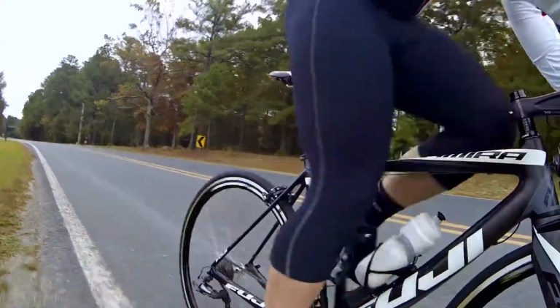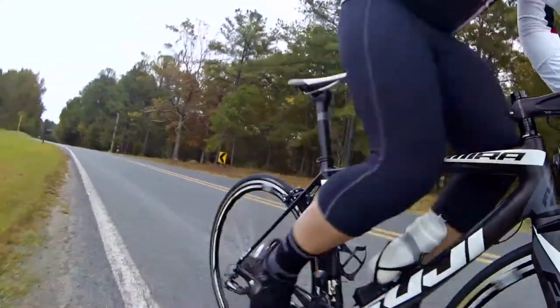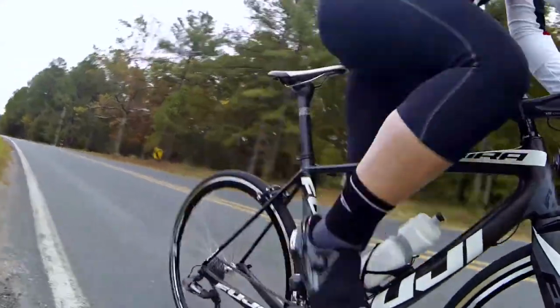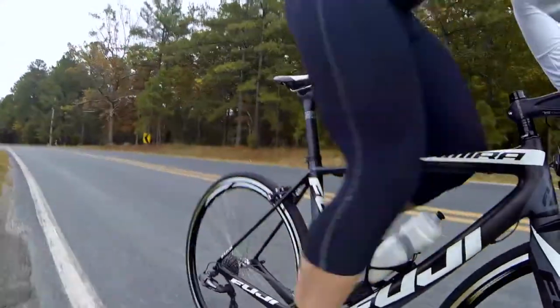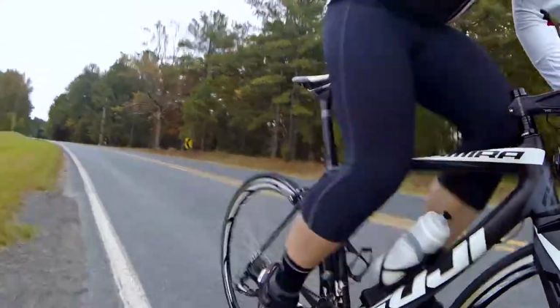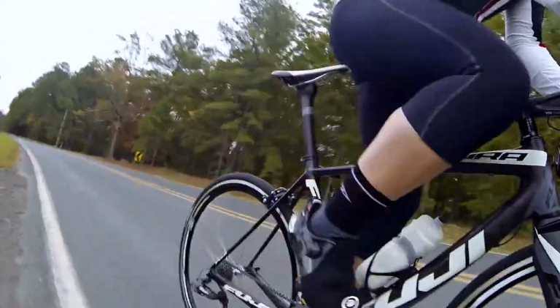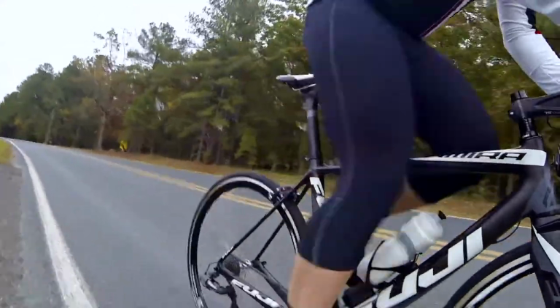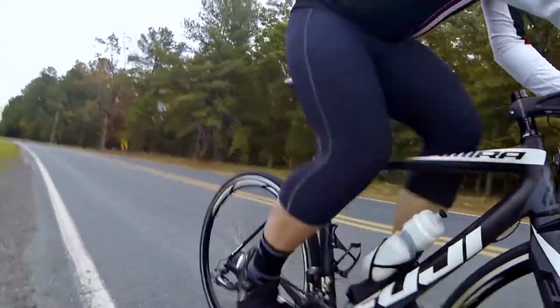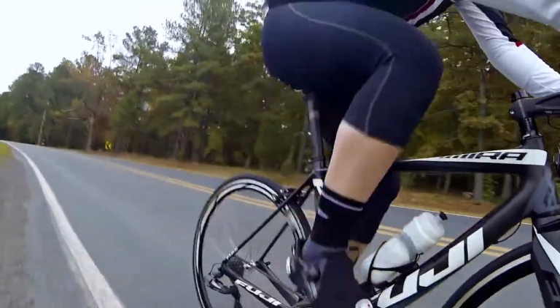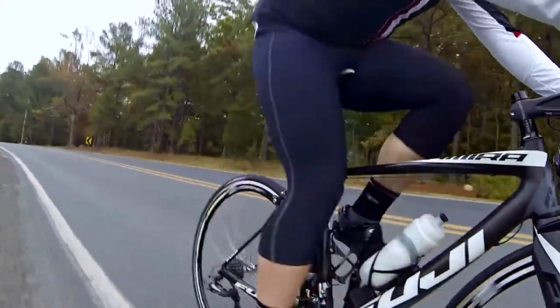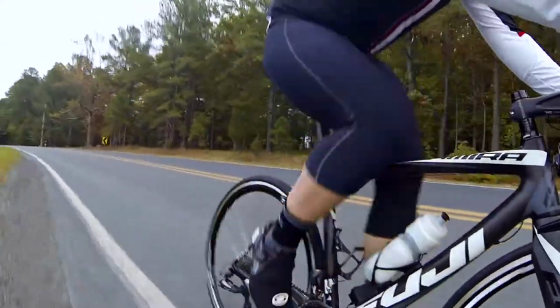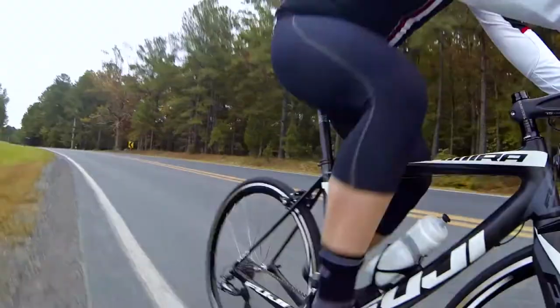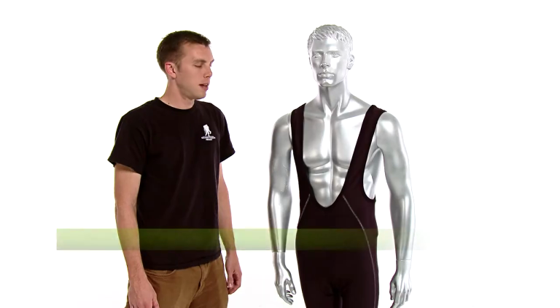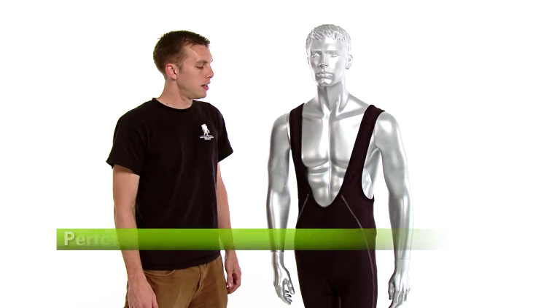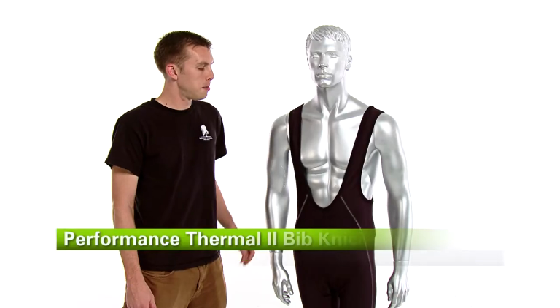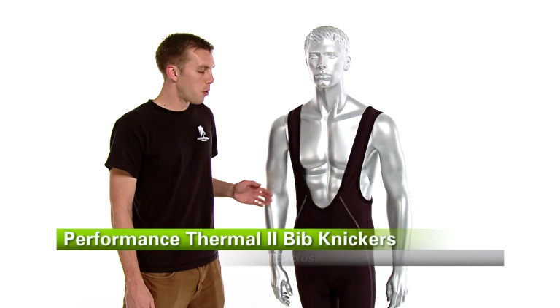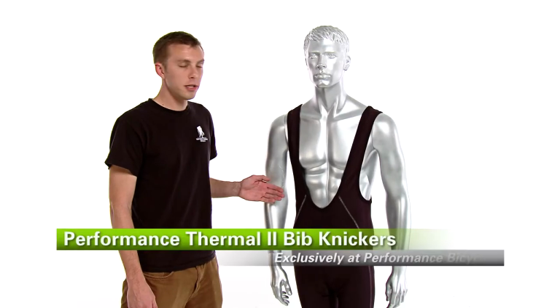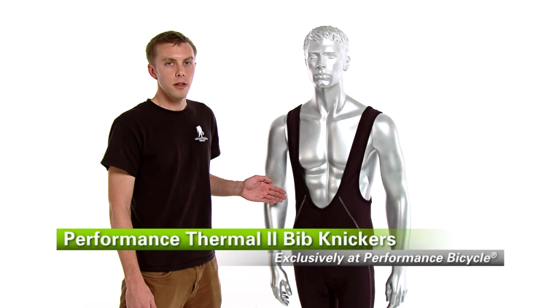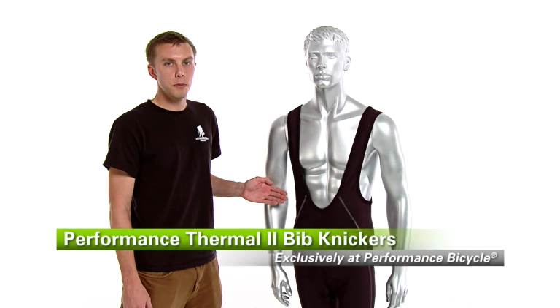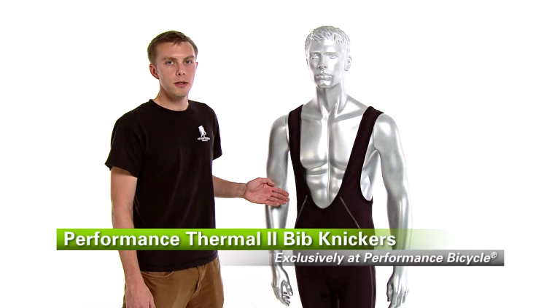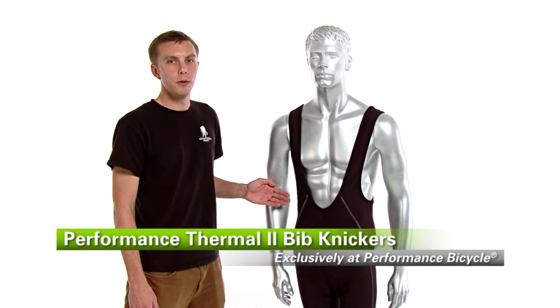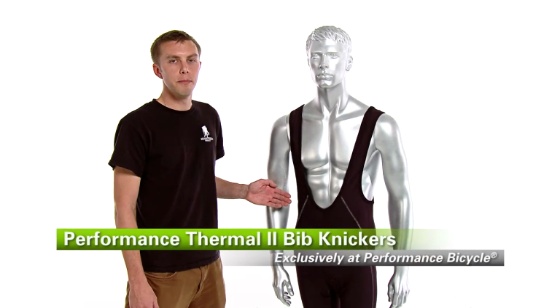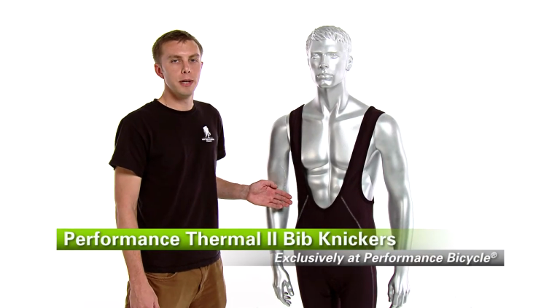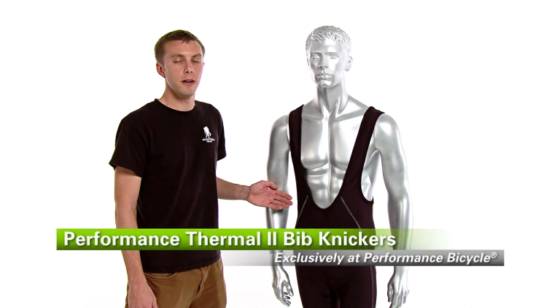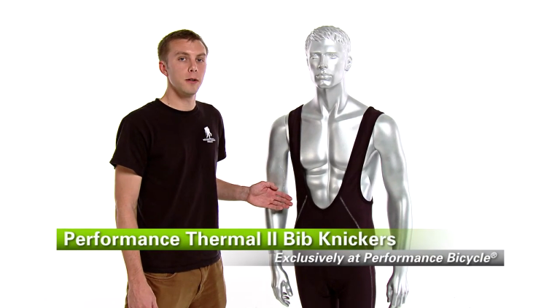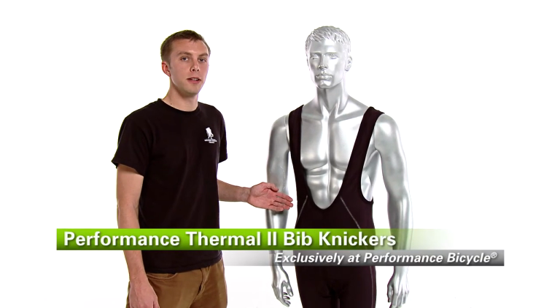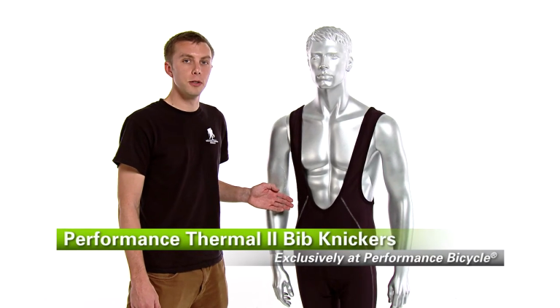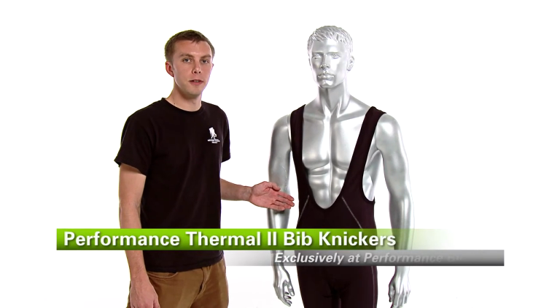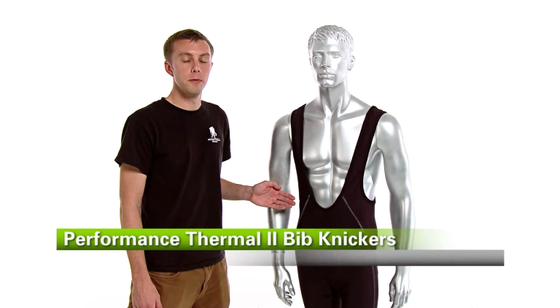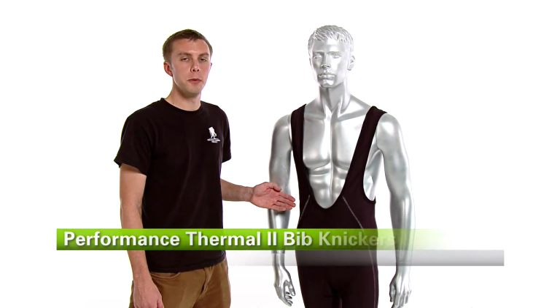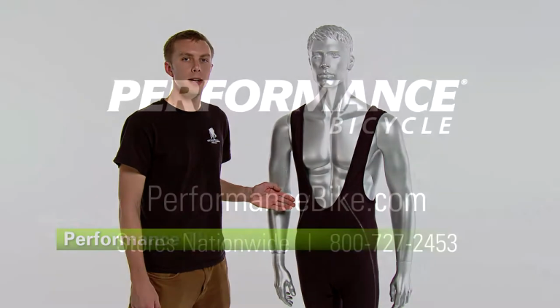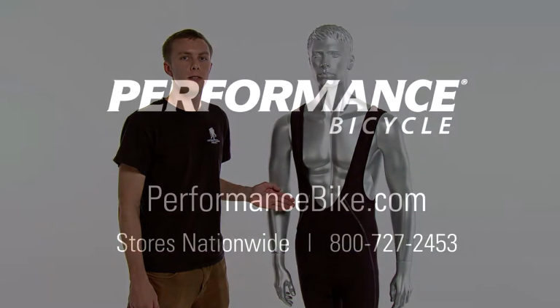Bib Knickers are great for keeping your knees warm on cool days, and this is the Performance Thermal 2 Bib Knicker, available exclusively from Performance Bicycle.